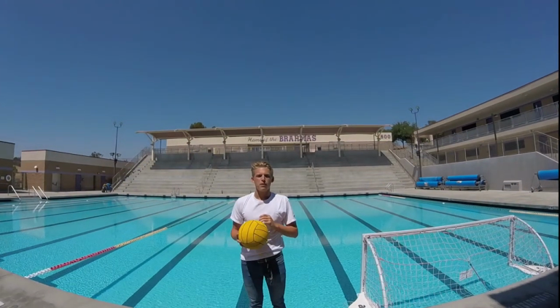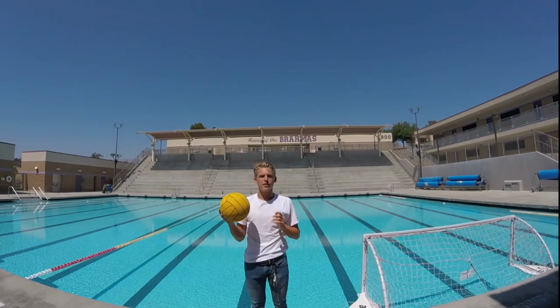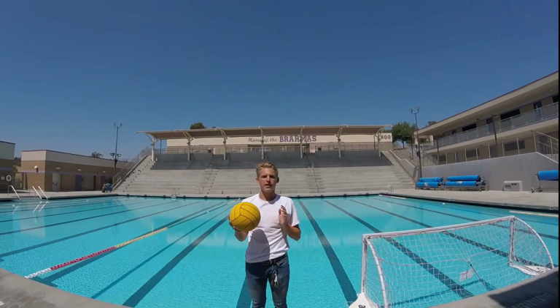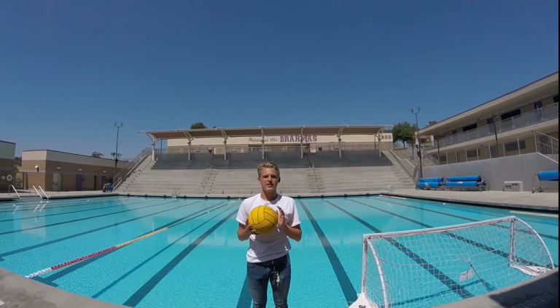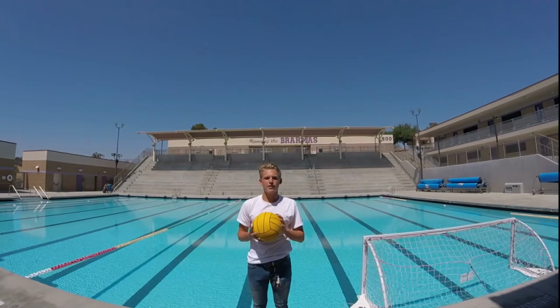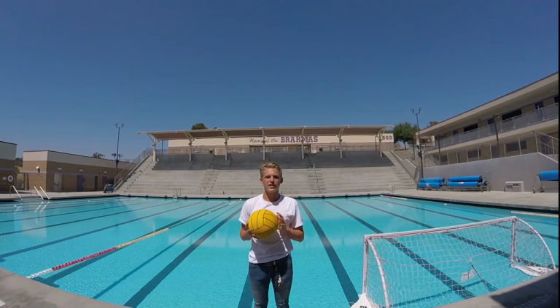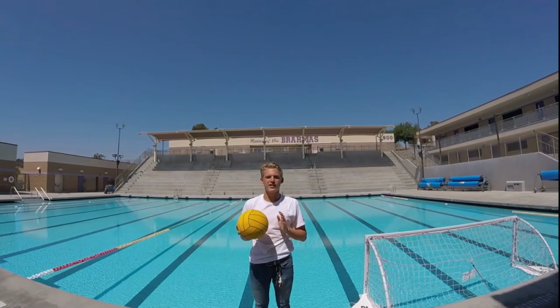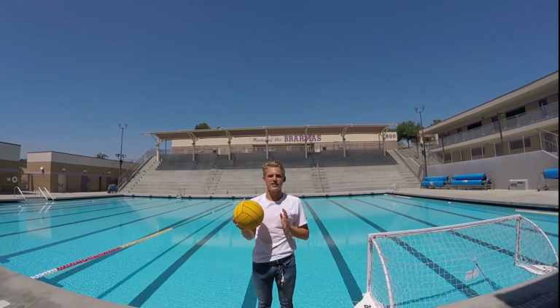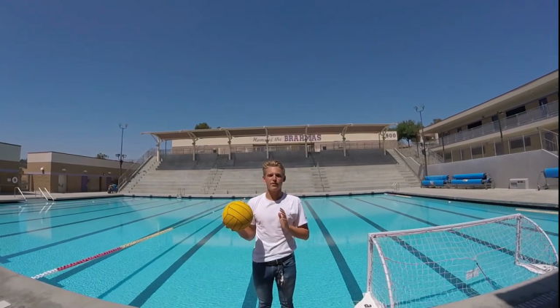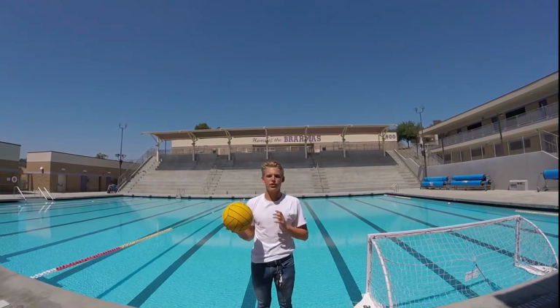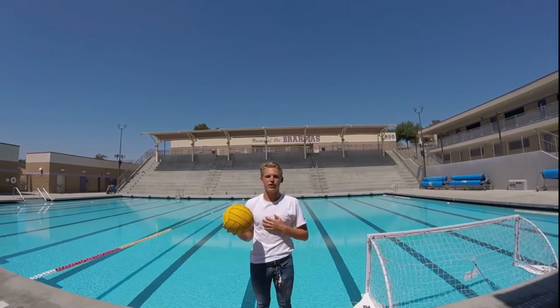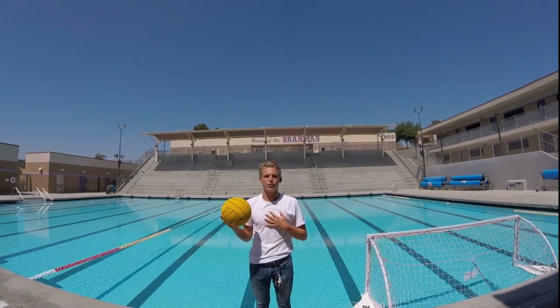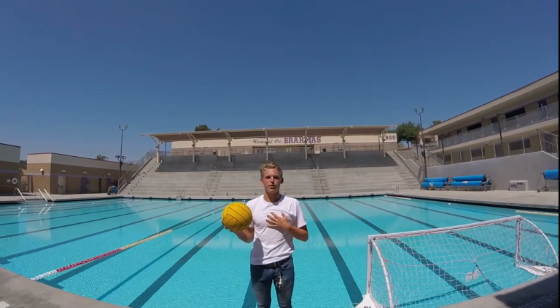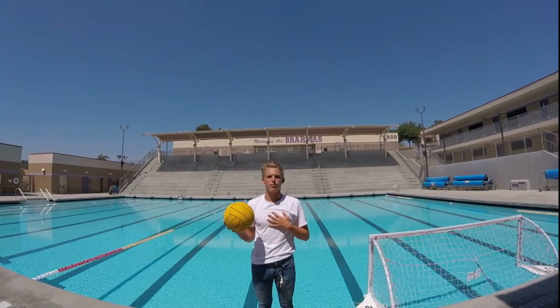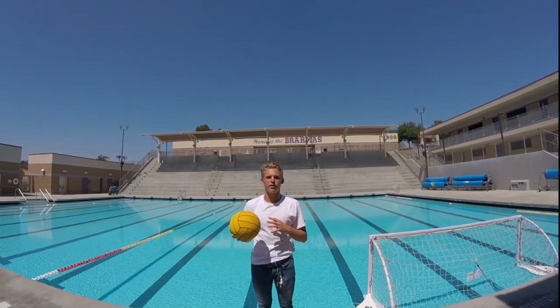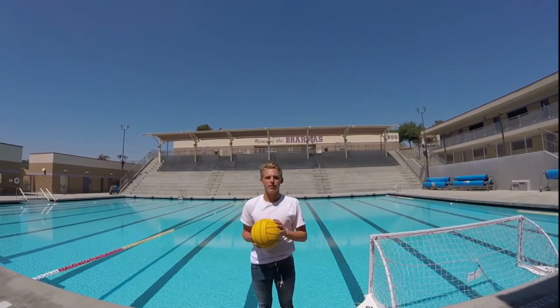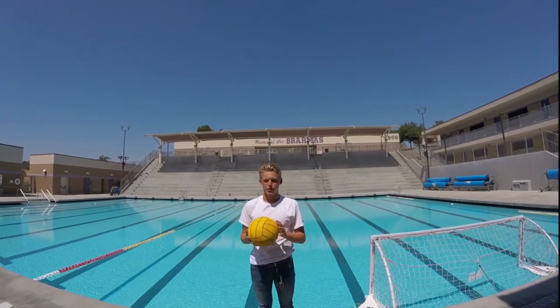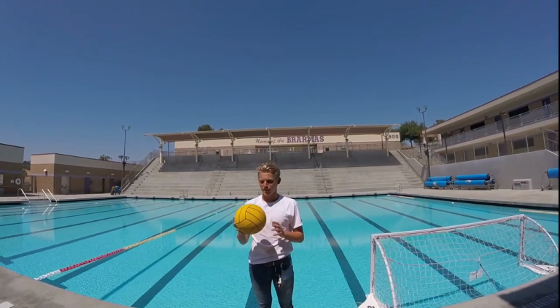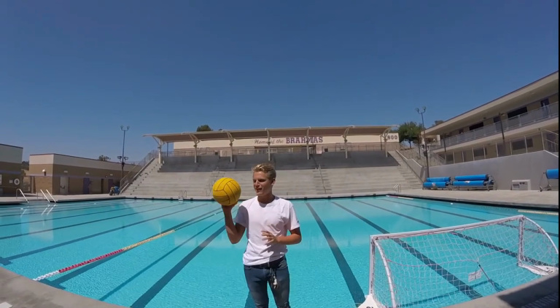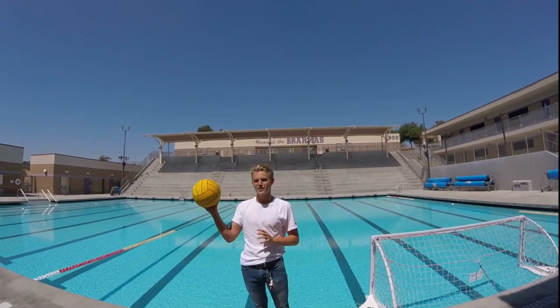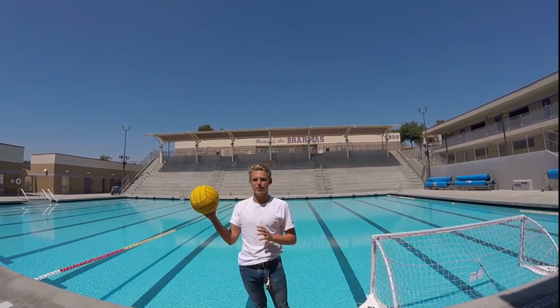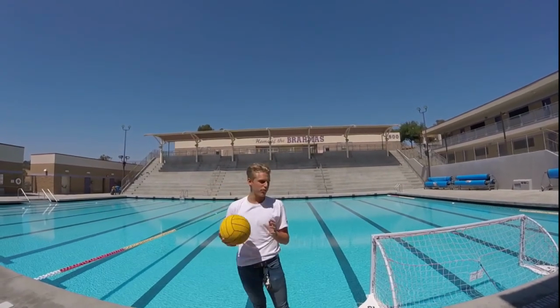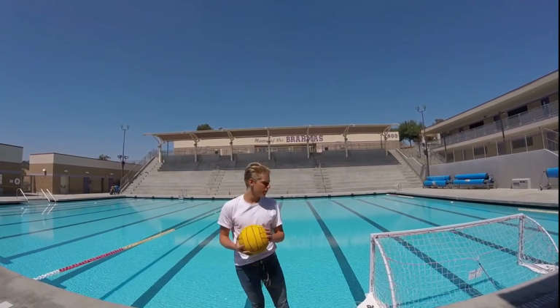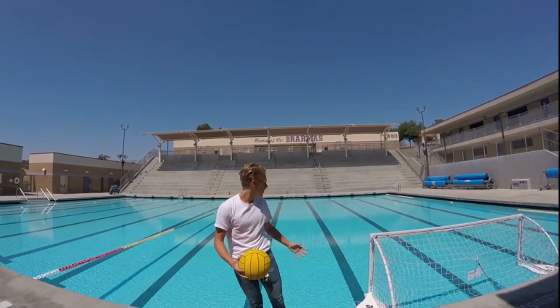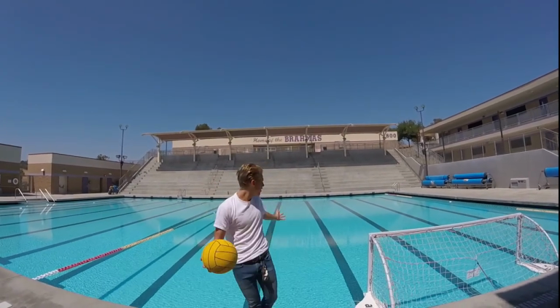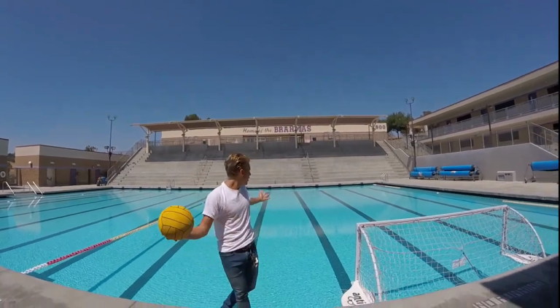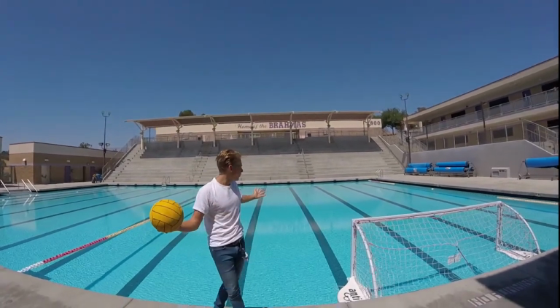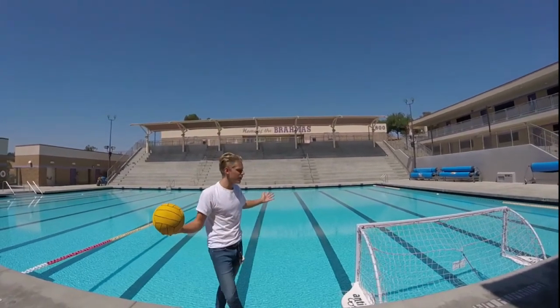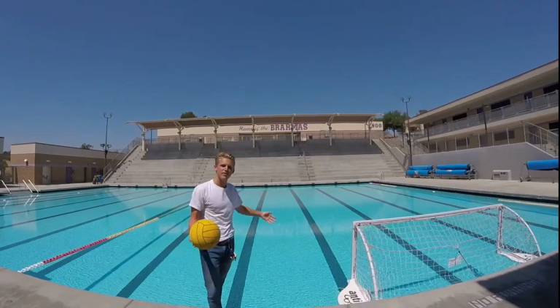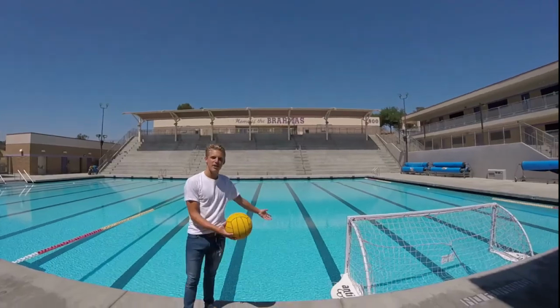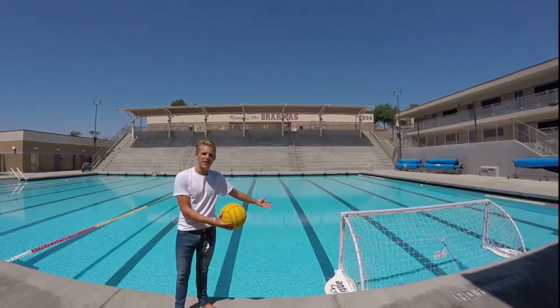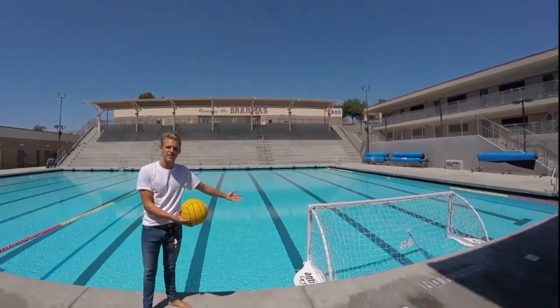What's up guys, I'm Jason and today I'm going to show you how to shoot a waterfall ball. What you're going to need is a waterfall ball, a pool, and a cage.